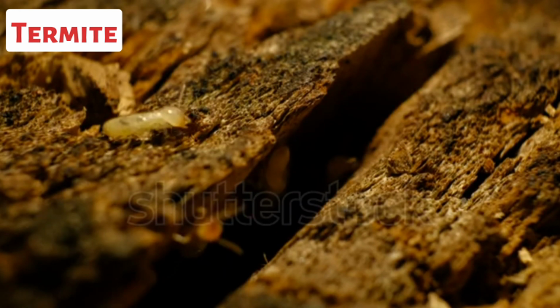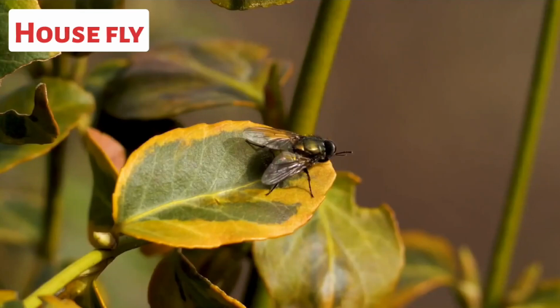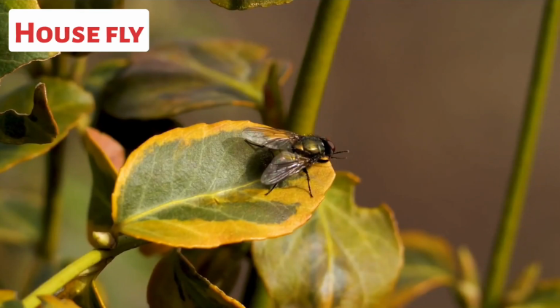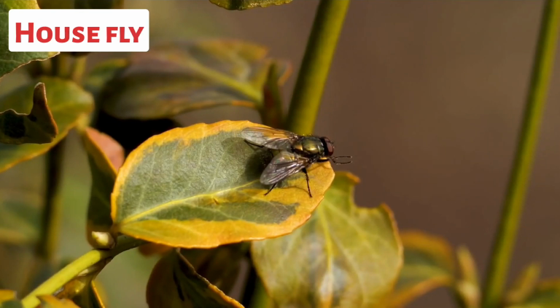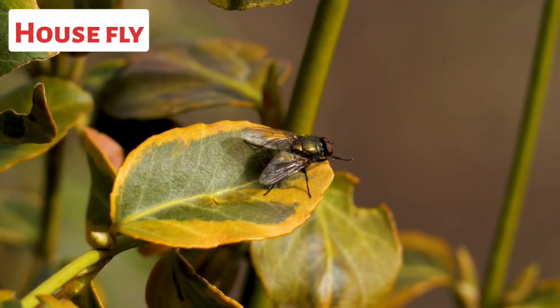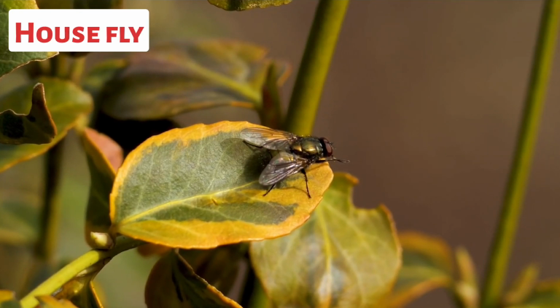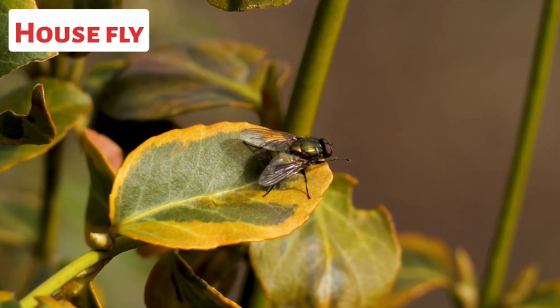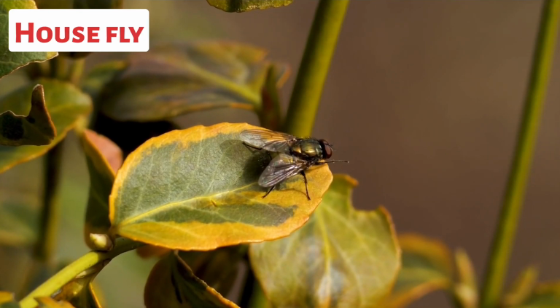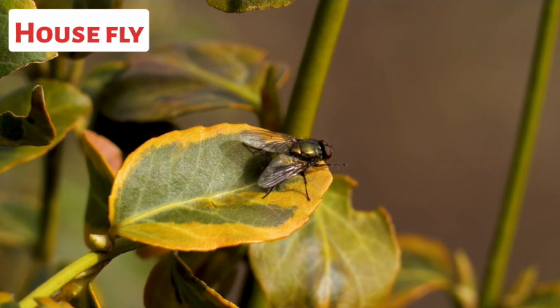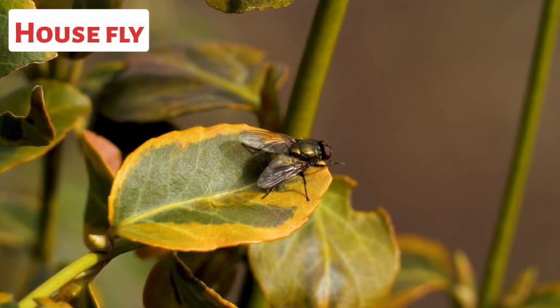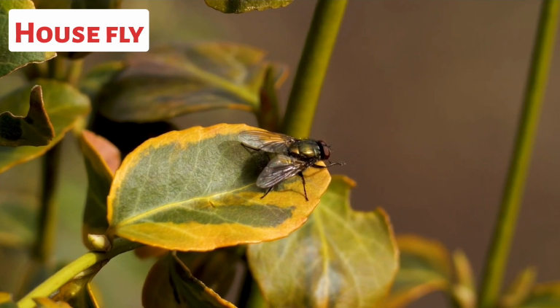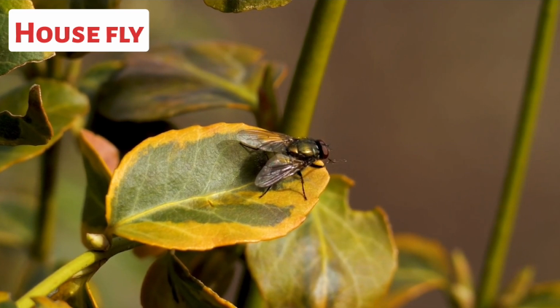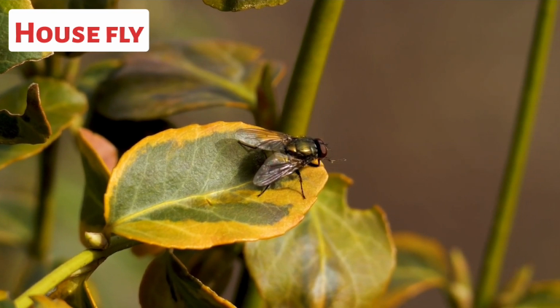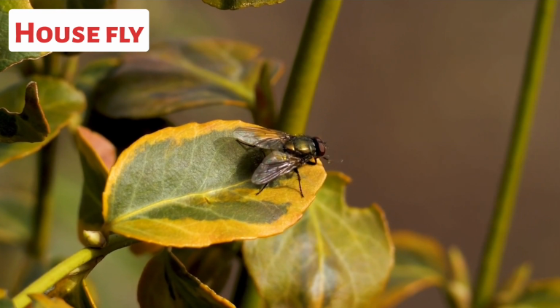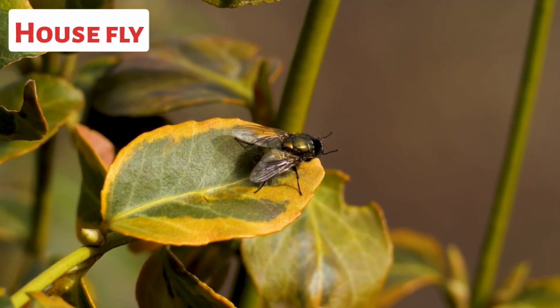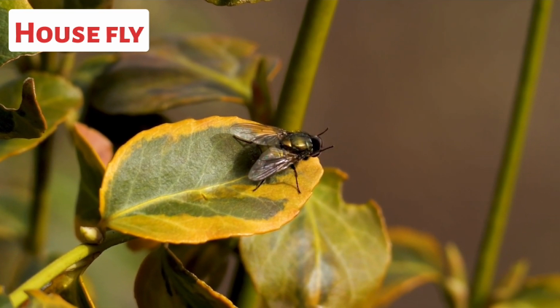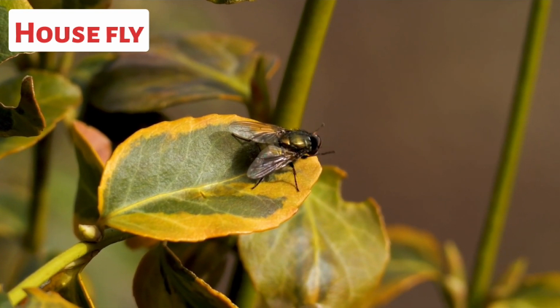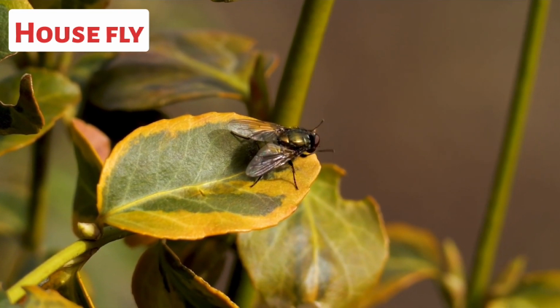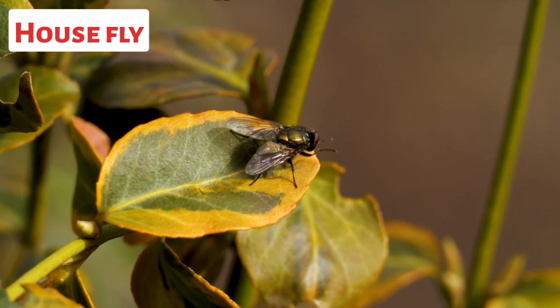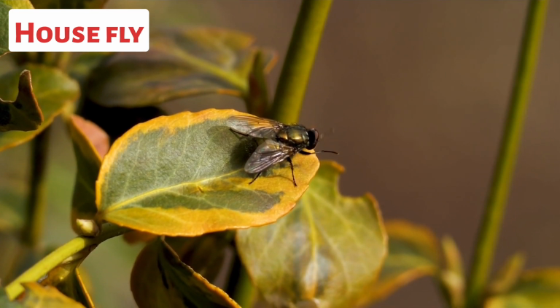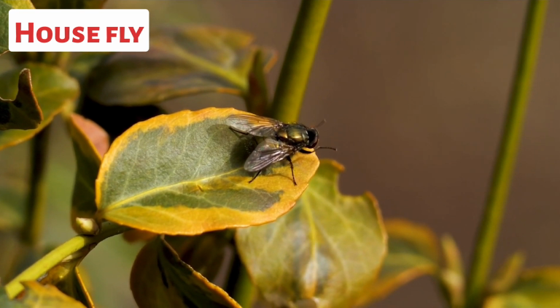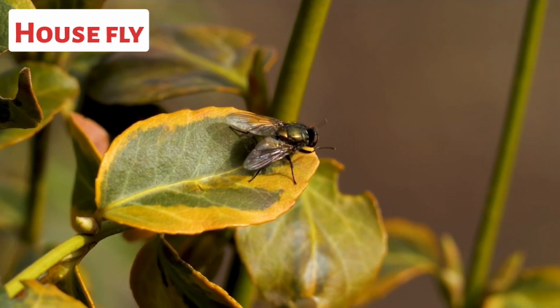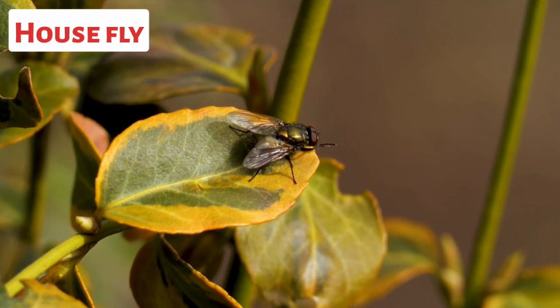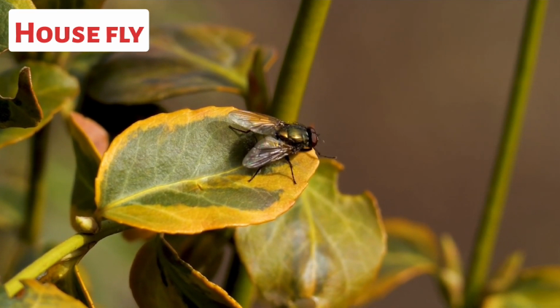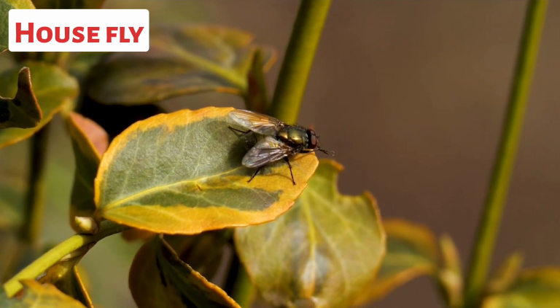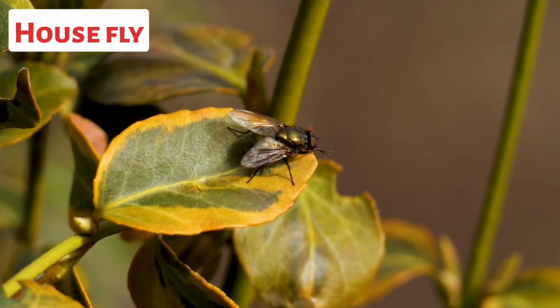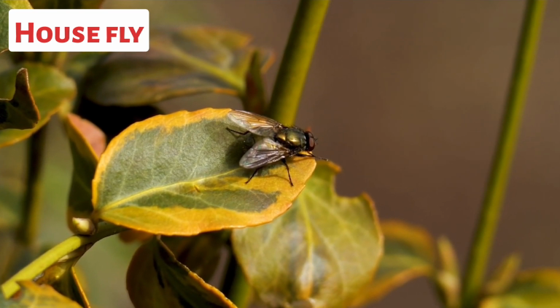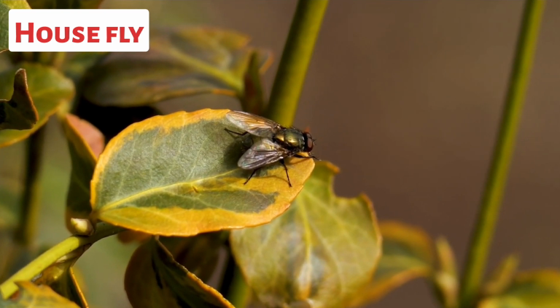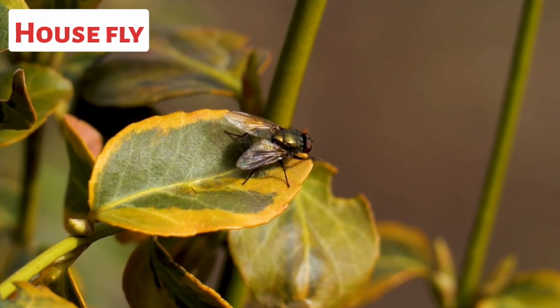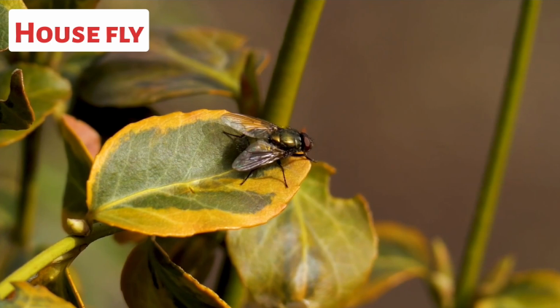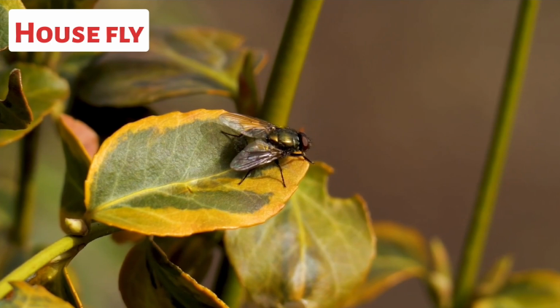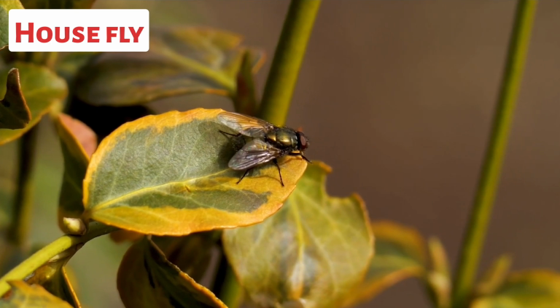This is a housefly. The housefly, scientifically known as Musca domestica, is a common insect found worldwide.